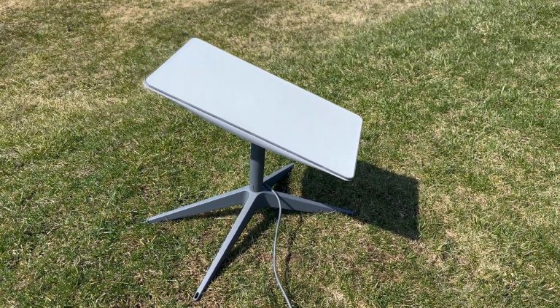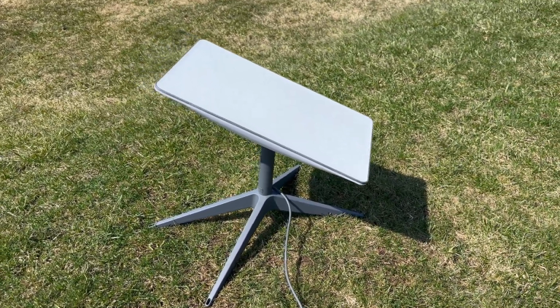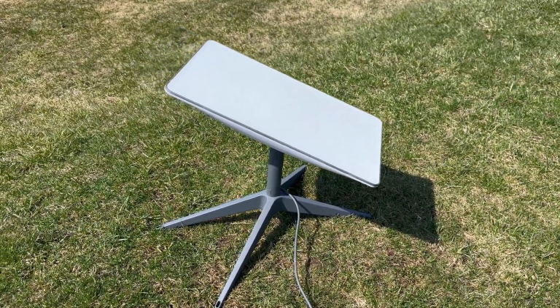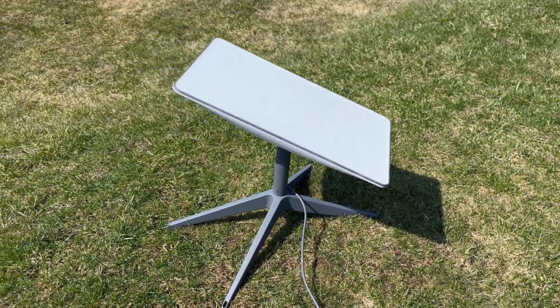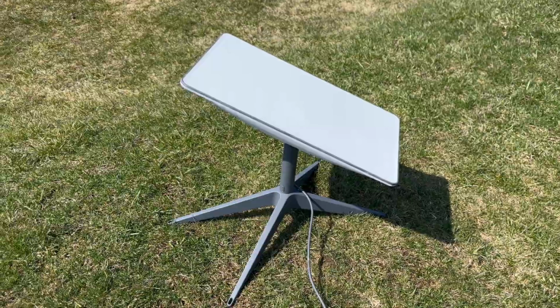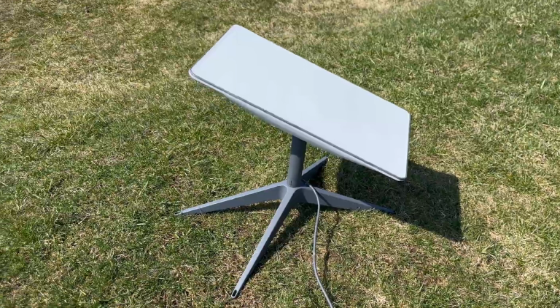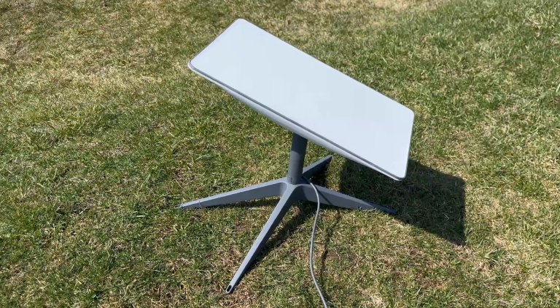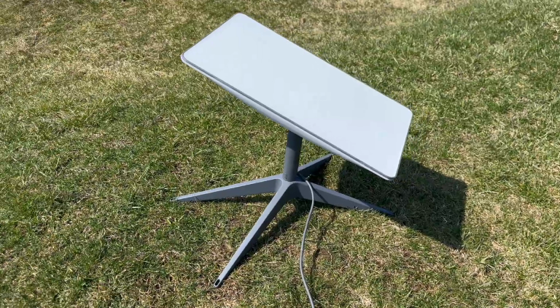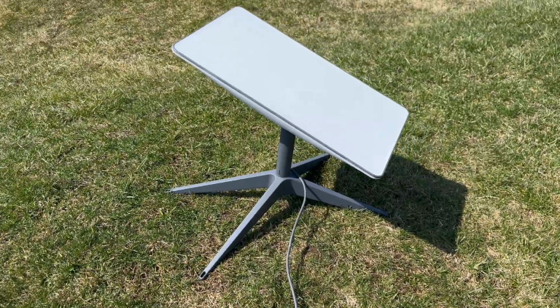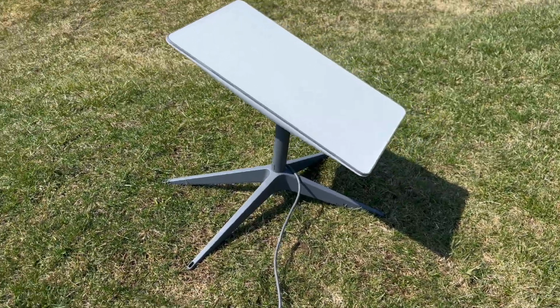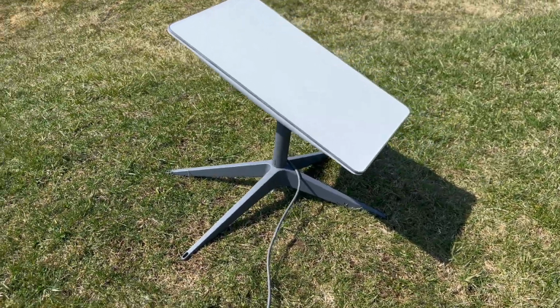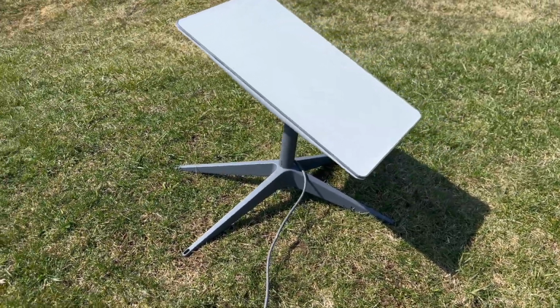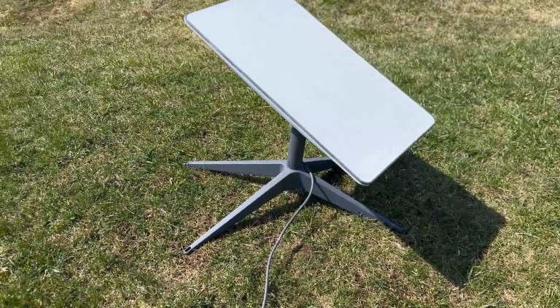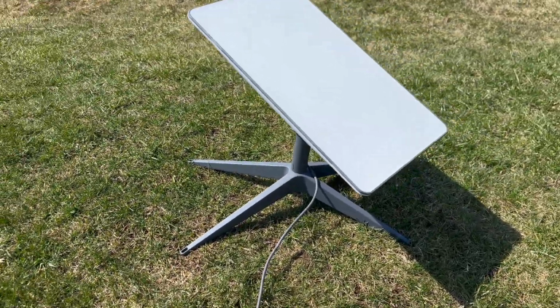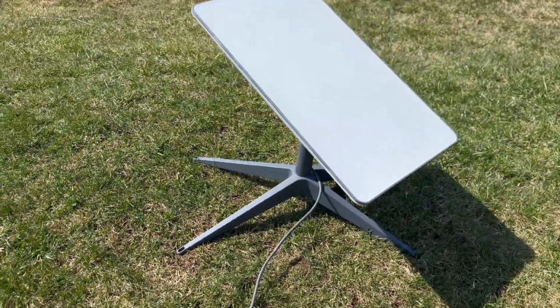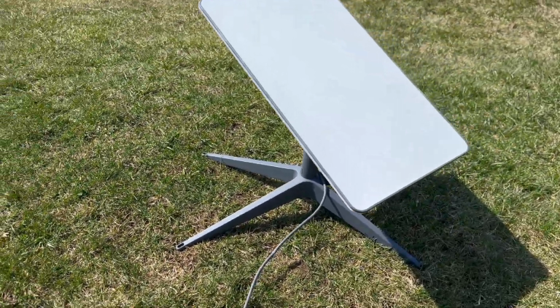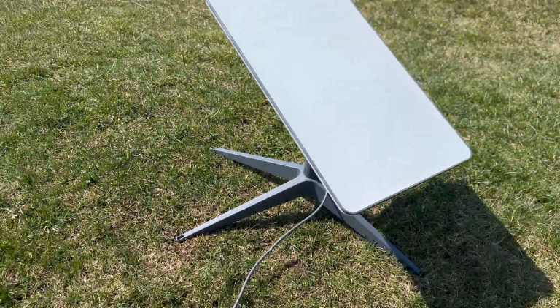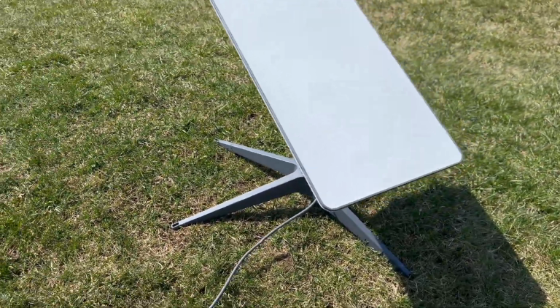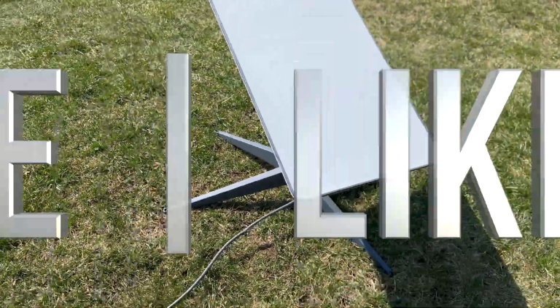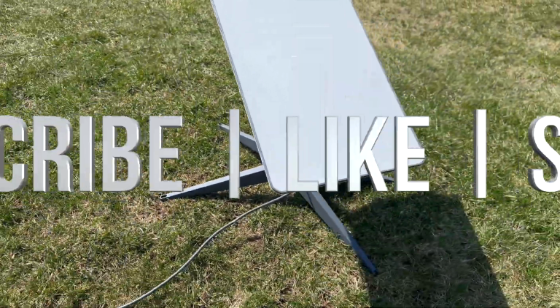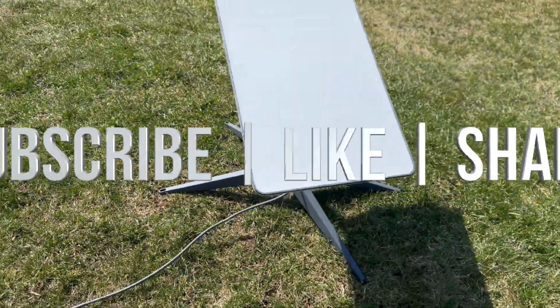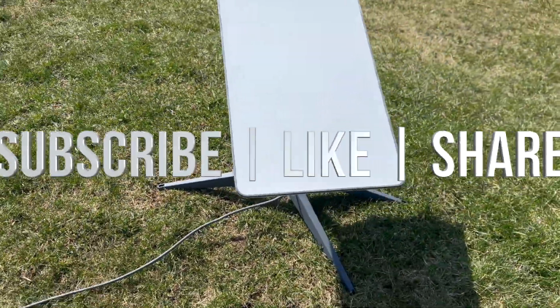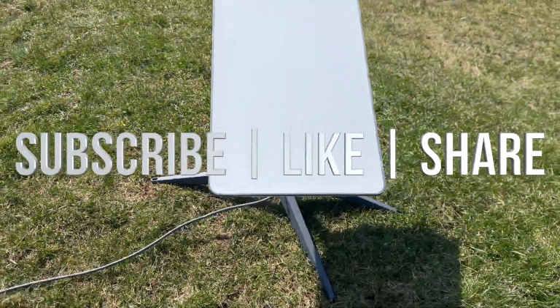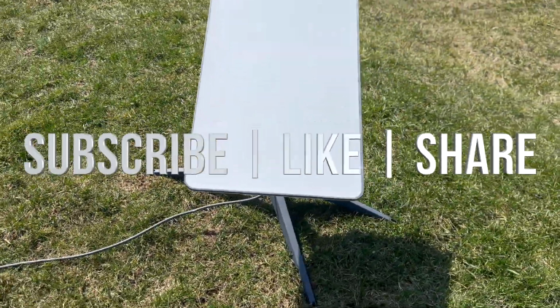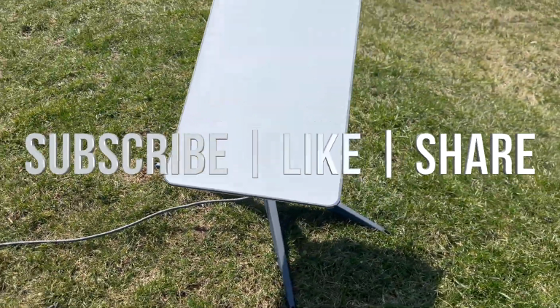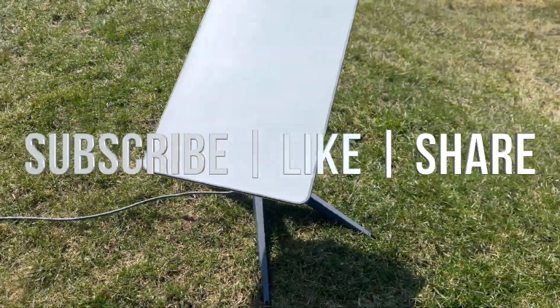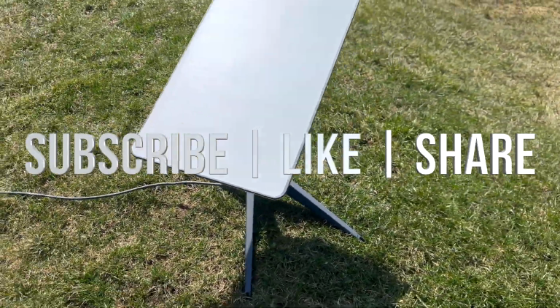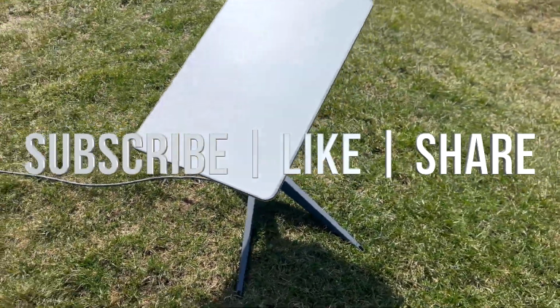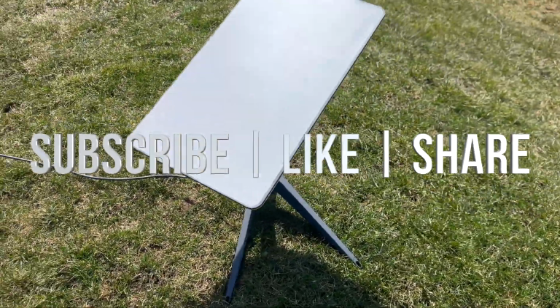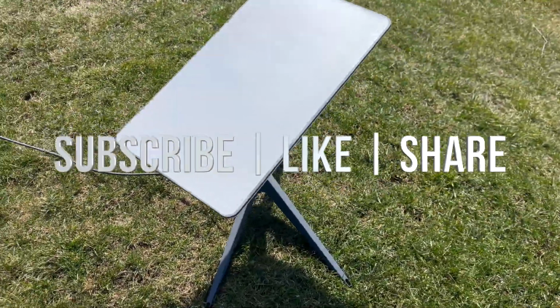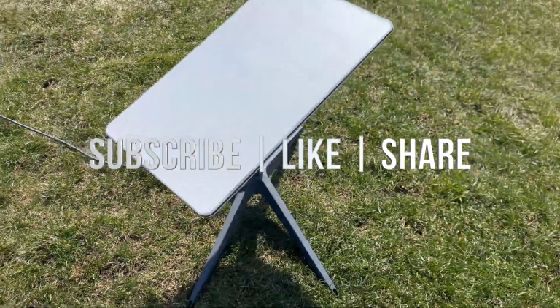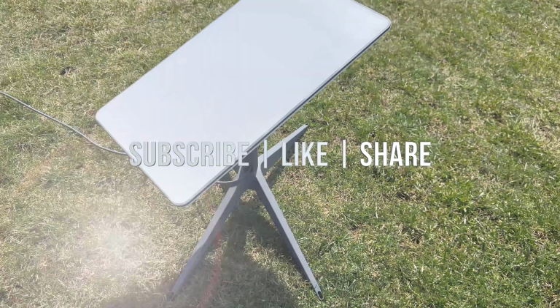That would be it for this video. If you guys have any comments or questions, write them down in the comments area. Don't forget to subscribe and like. Thank you.